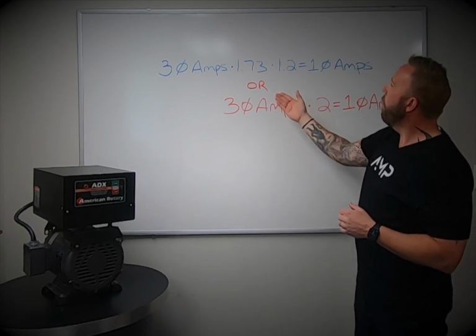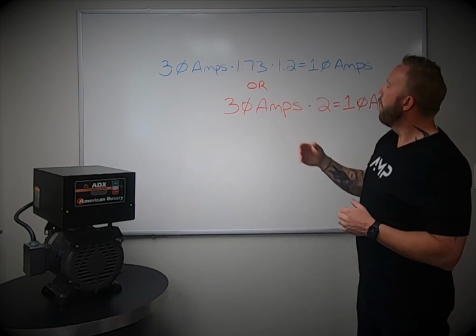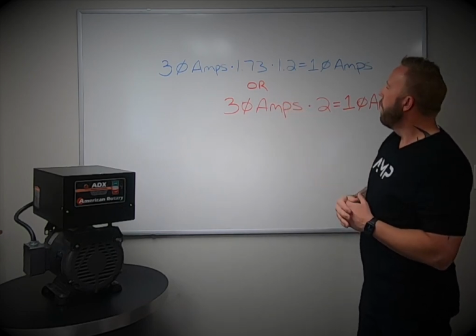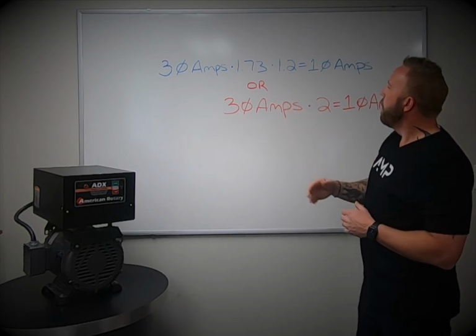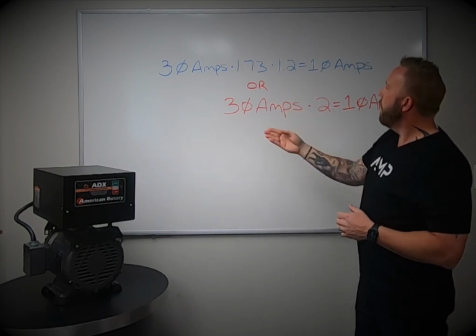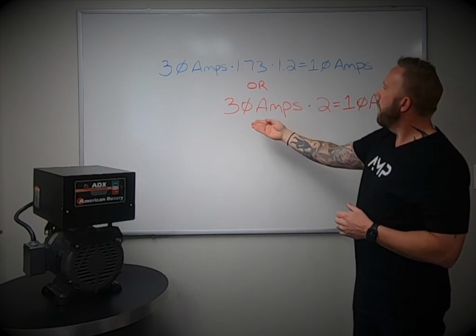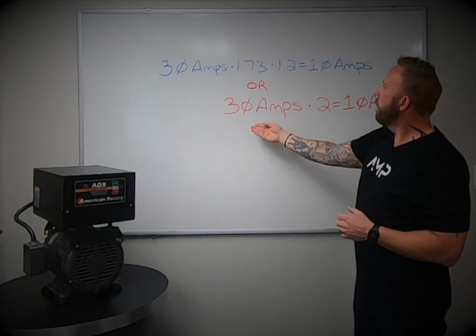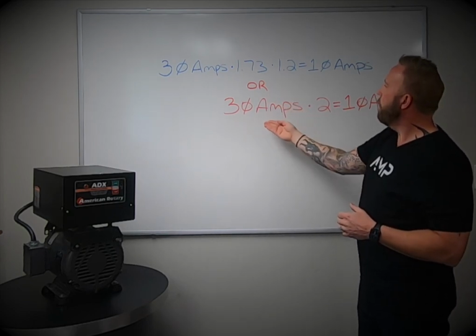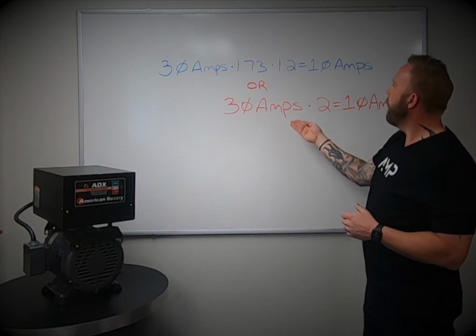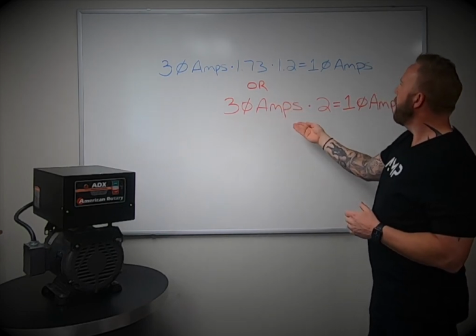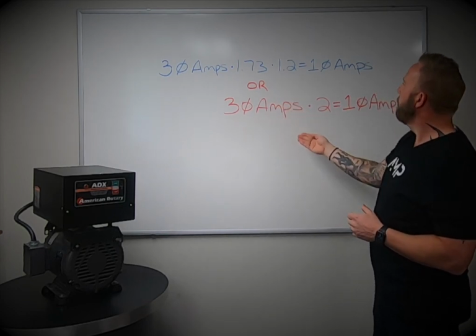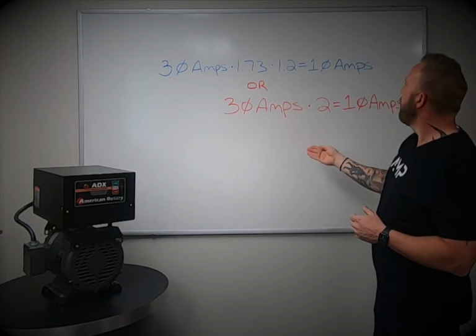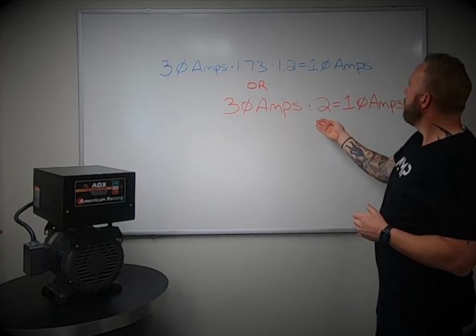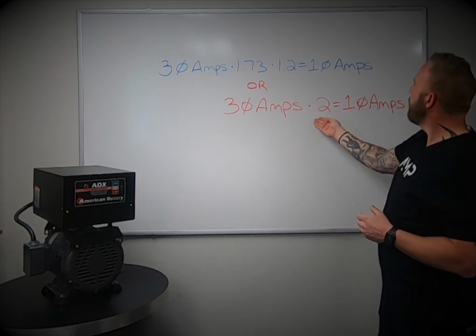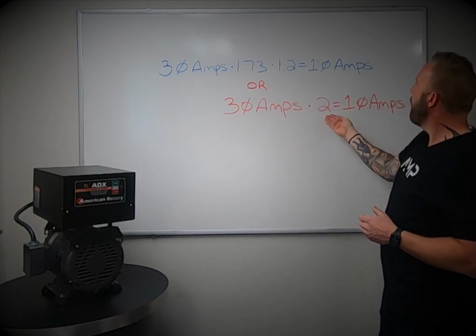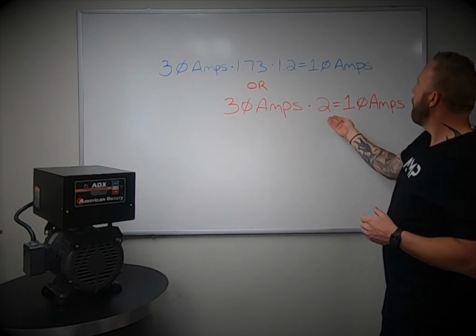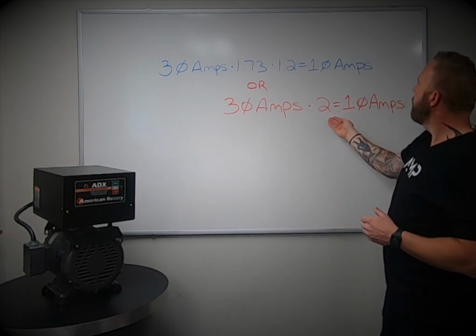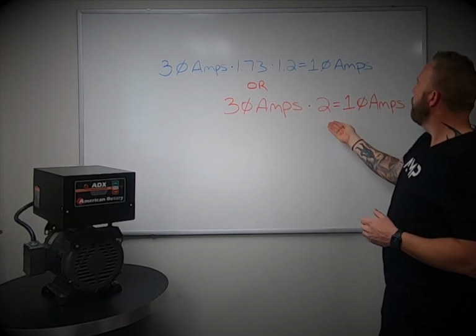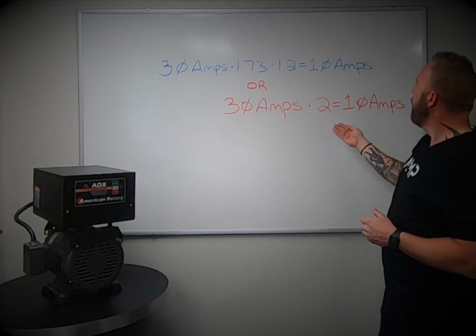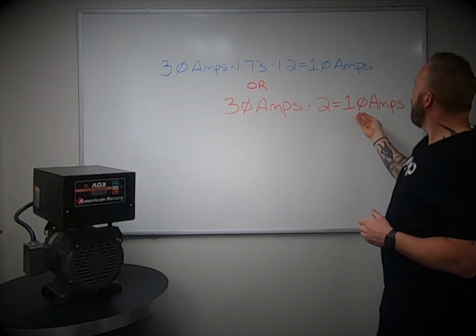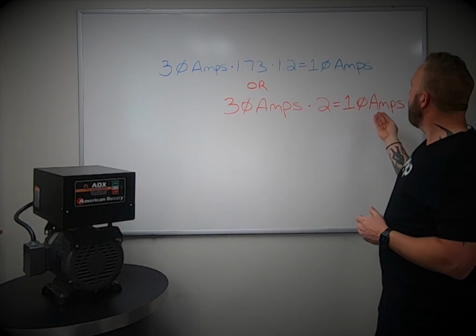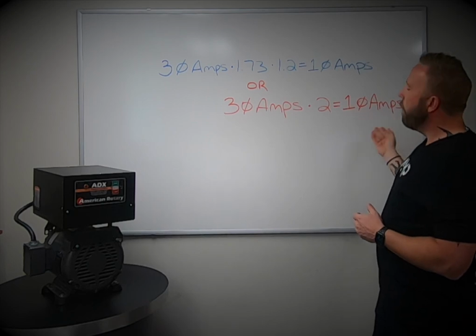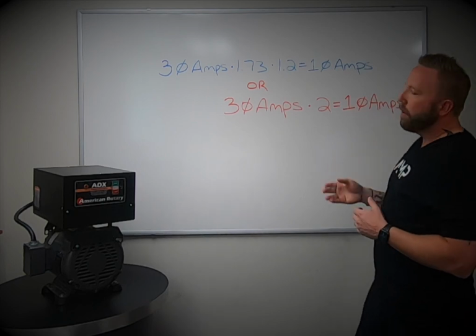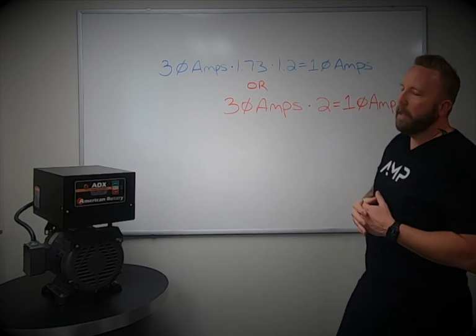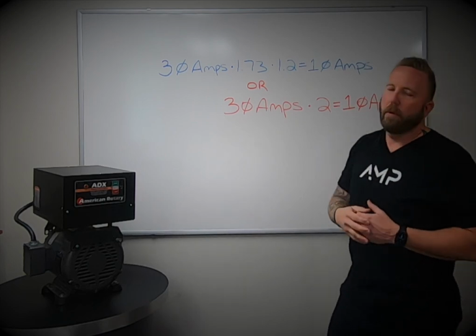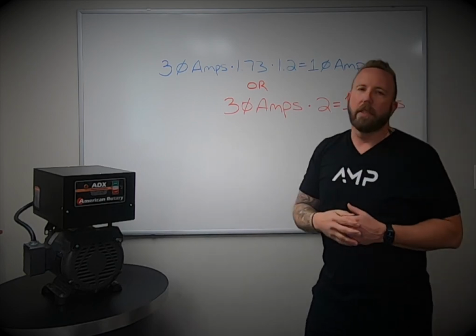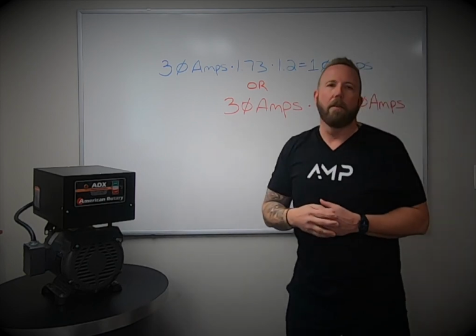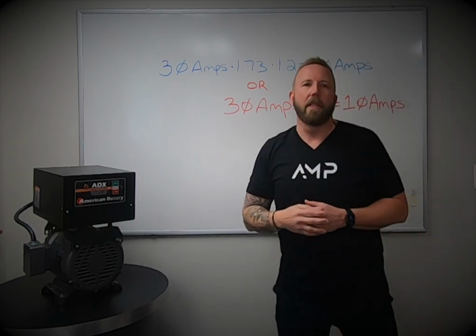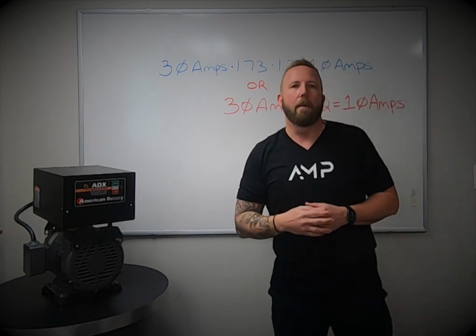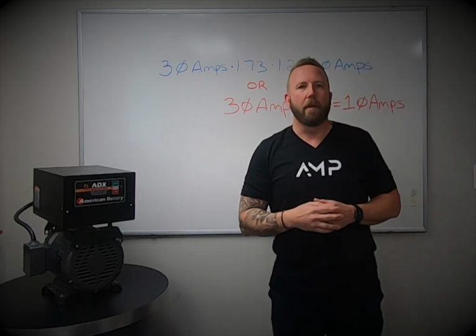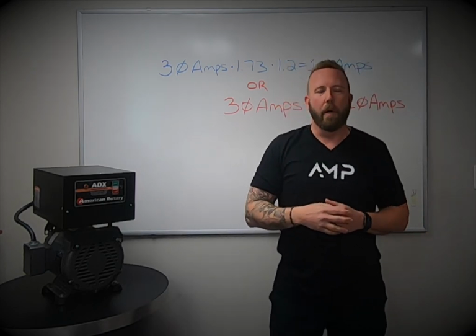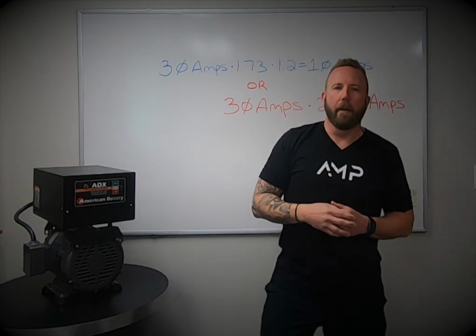Or, you can take your three-phase amps, multiply it by two, and that will also equal the single-phase amps required.